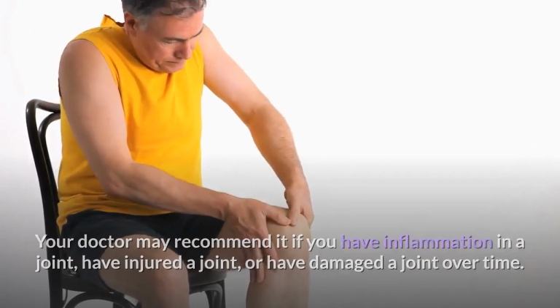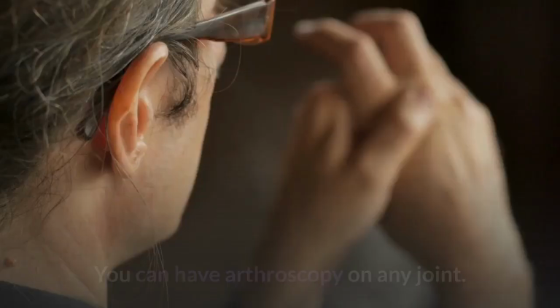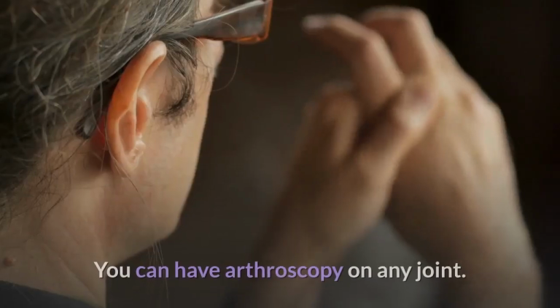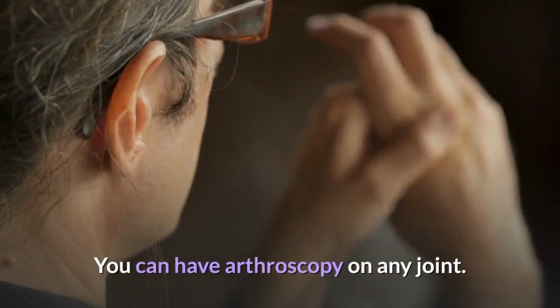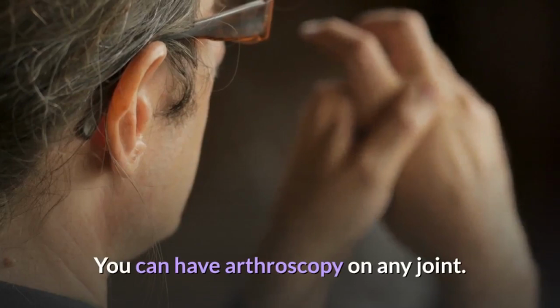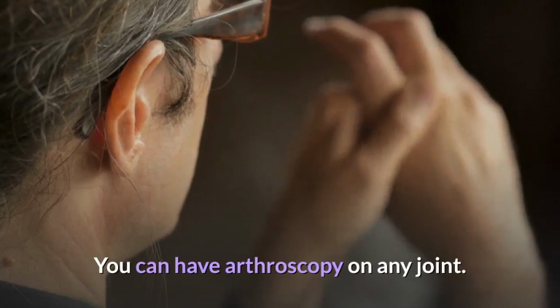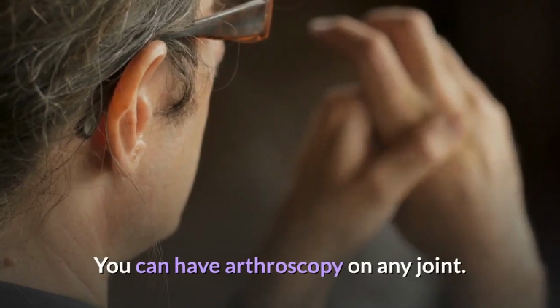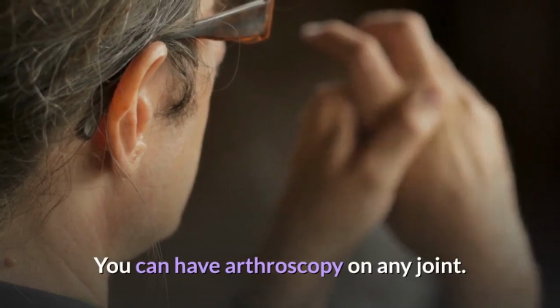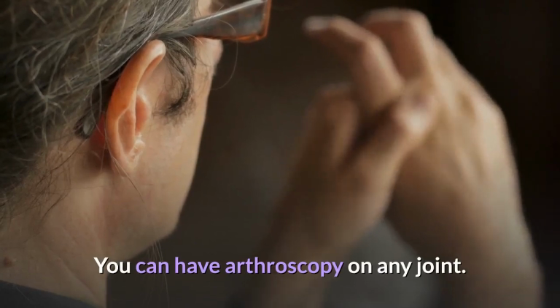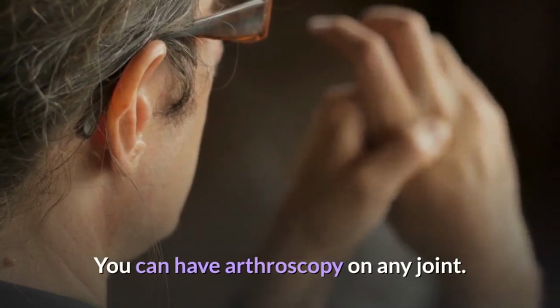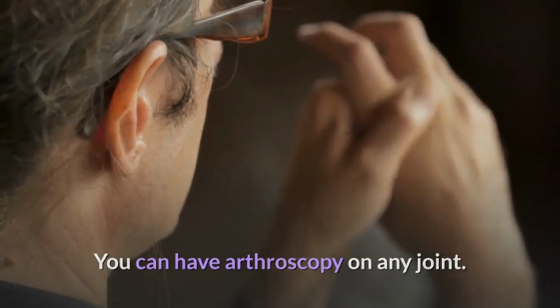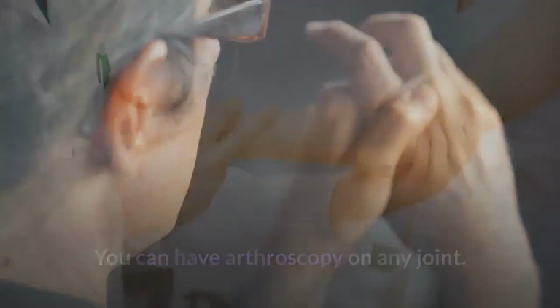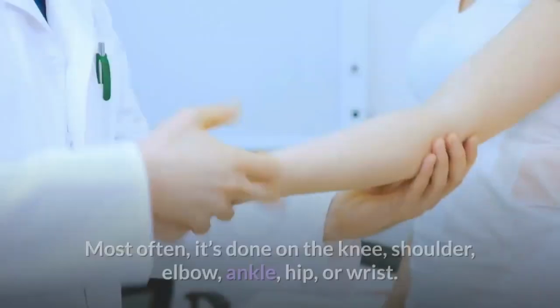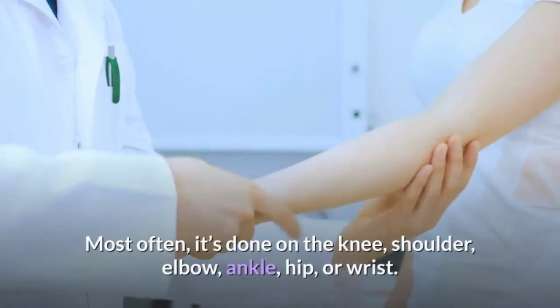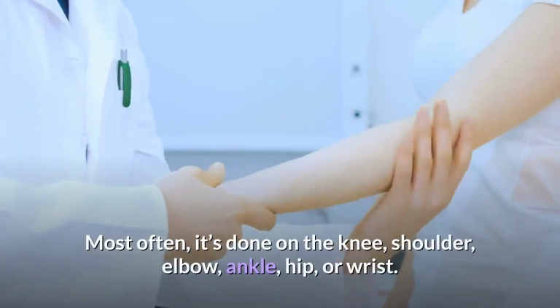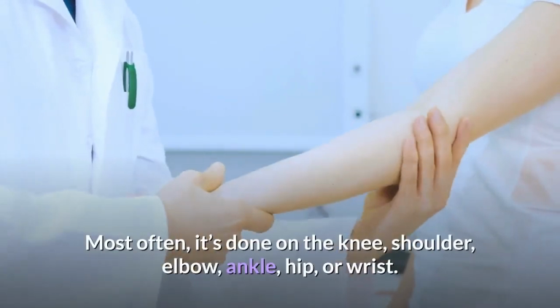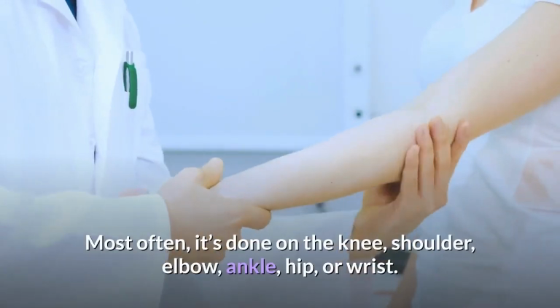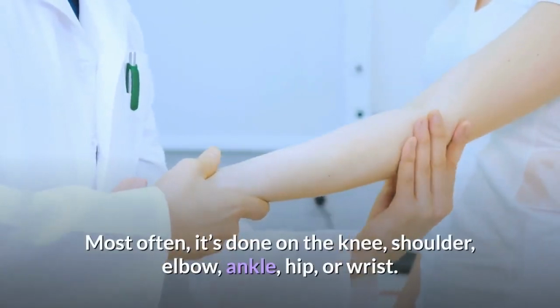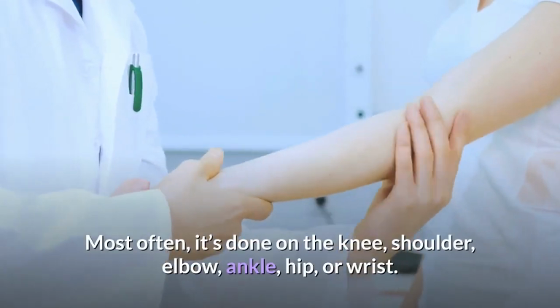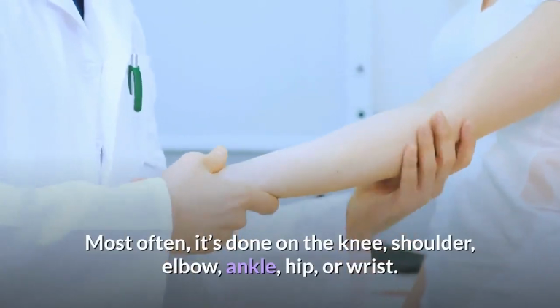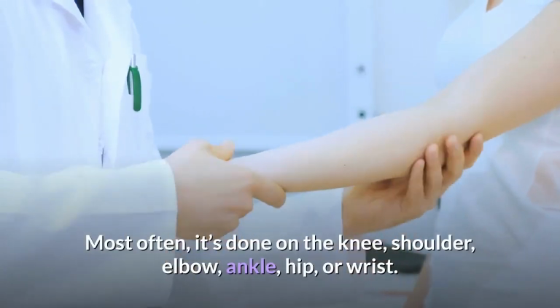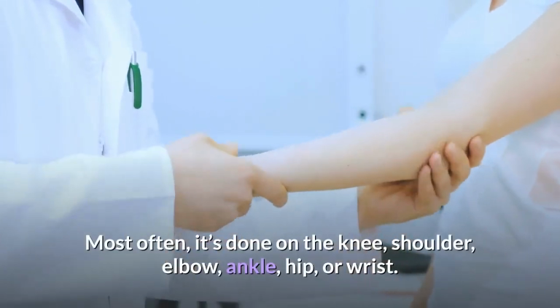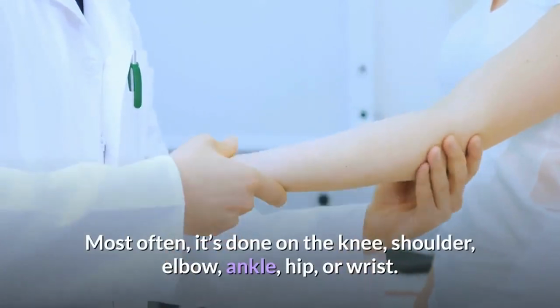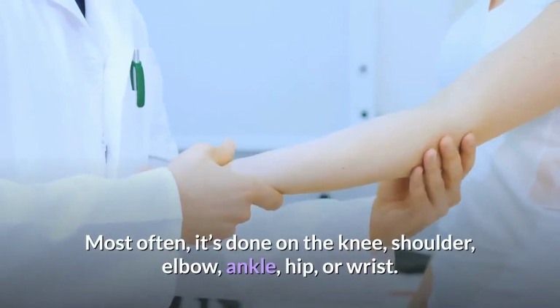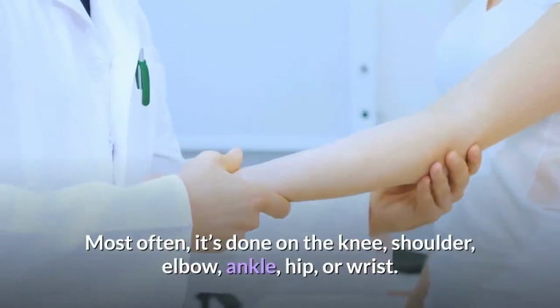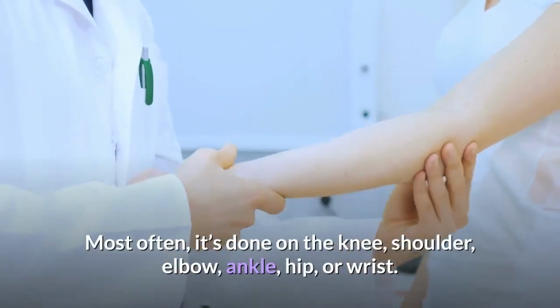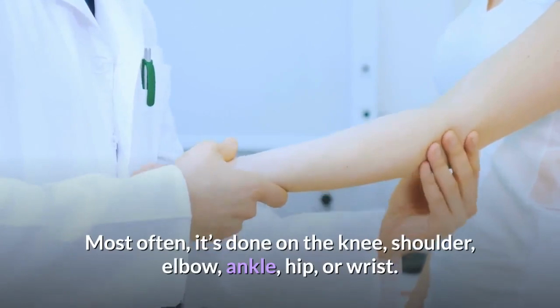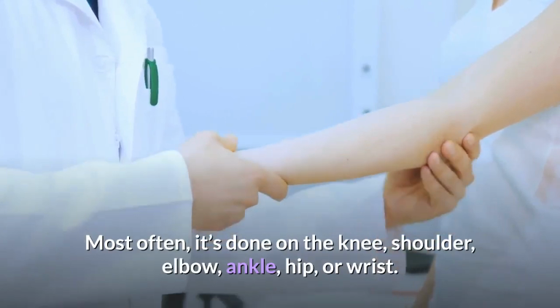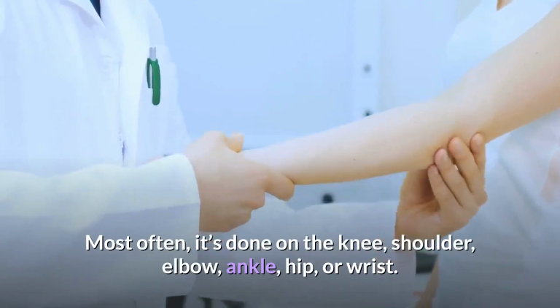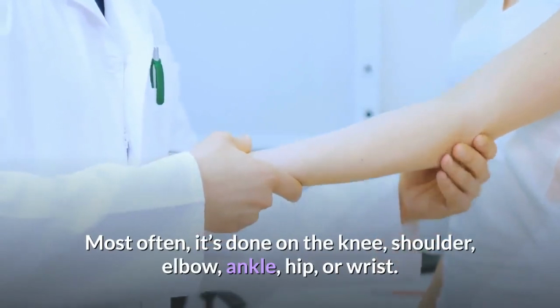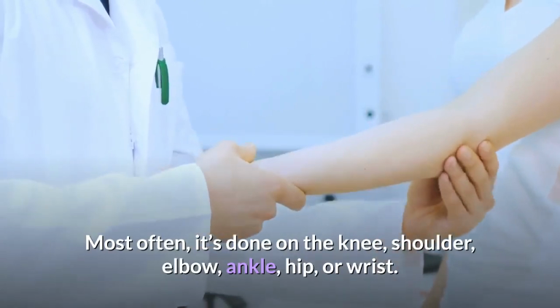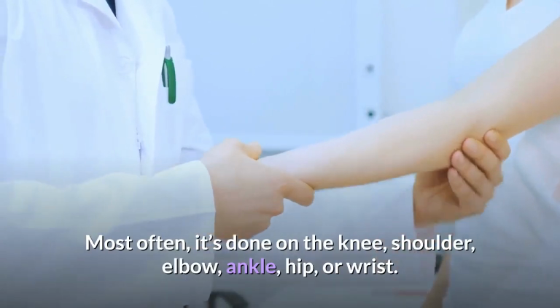You can have arthroscopy on any joint. Most often, it's done on the knee, shoulder, elbow, ankle, hip, or wrist.